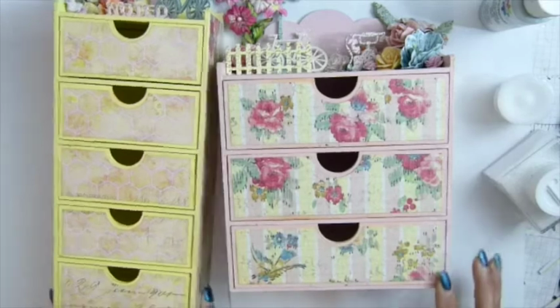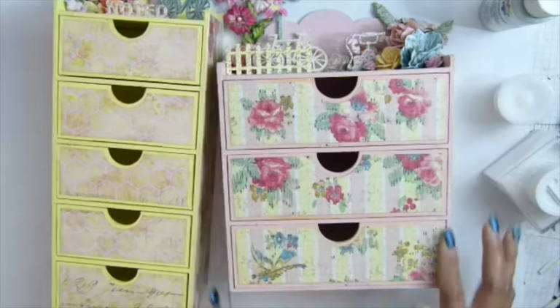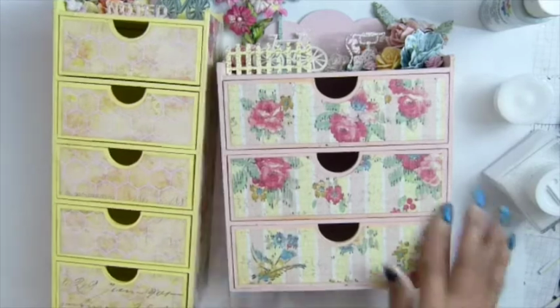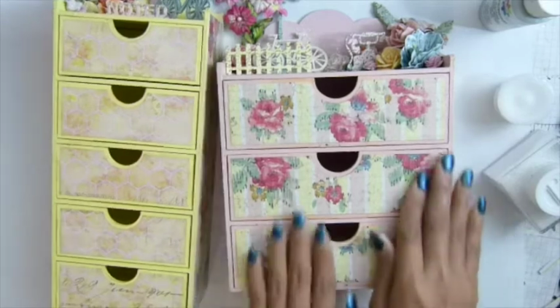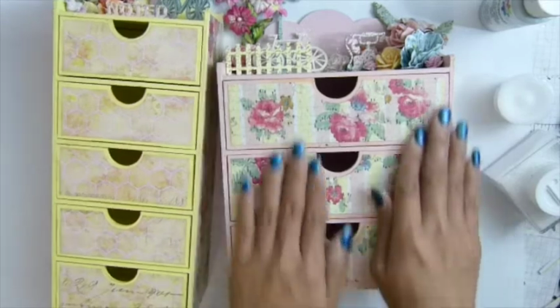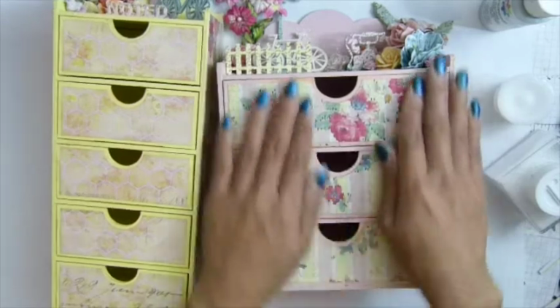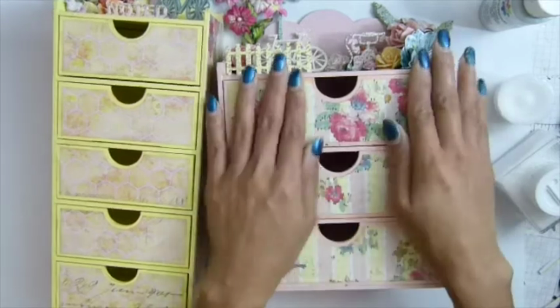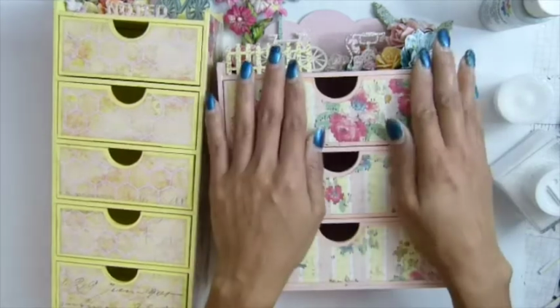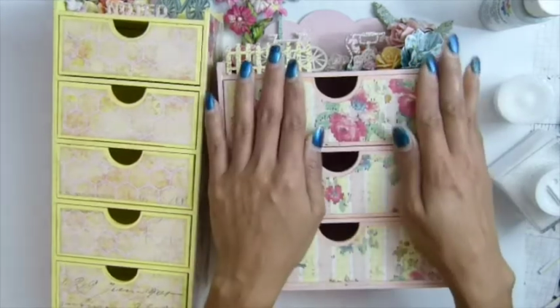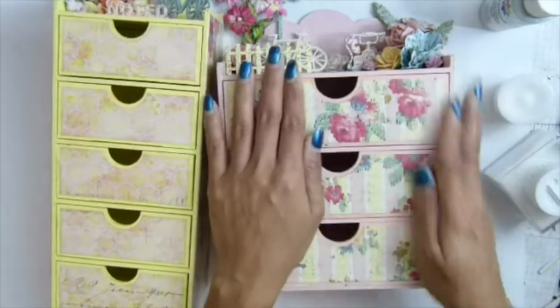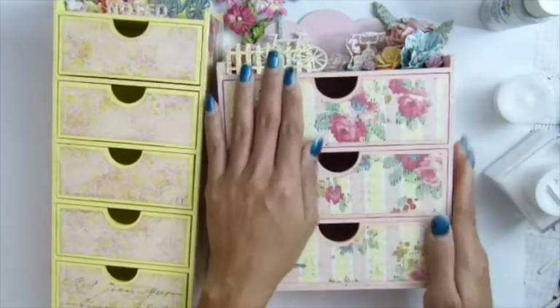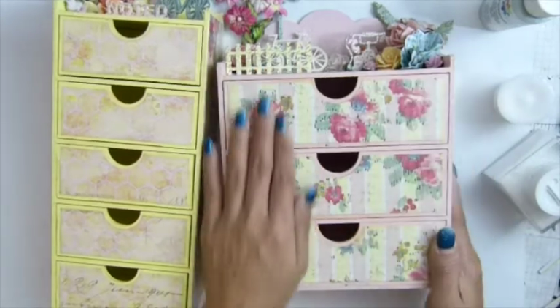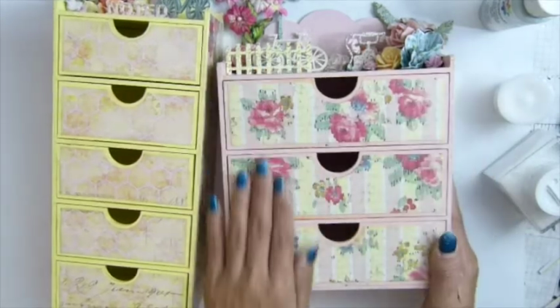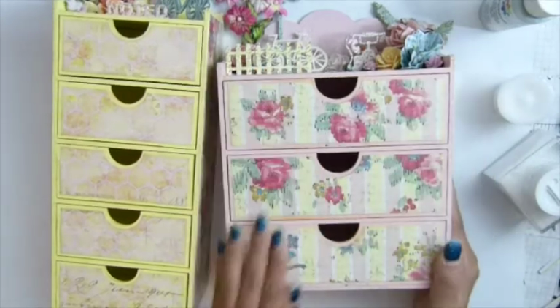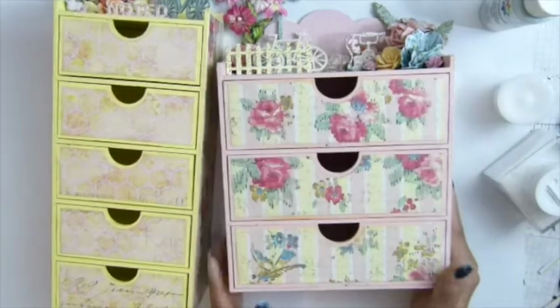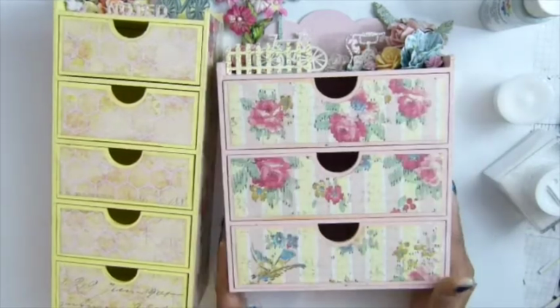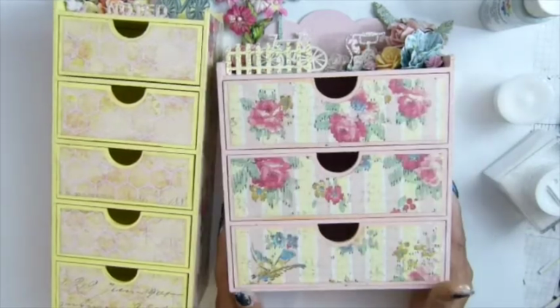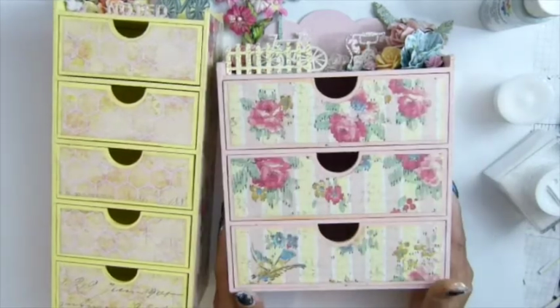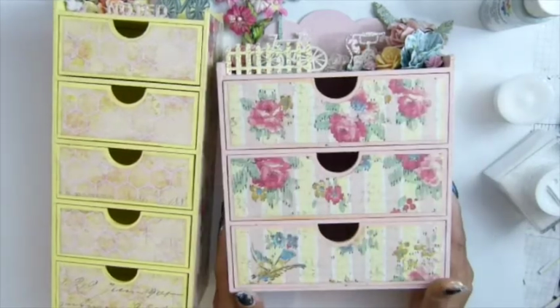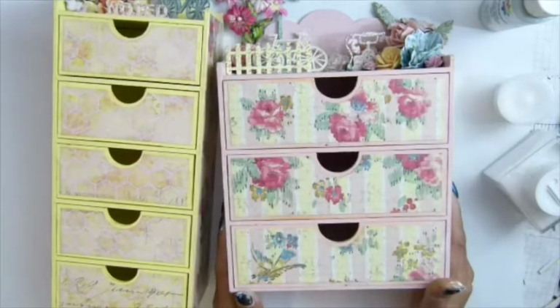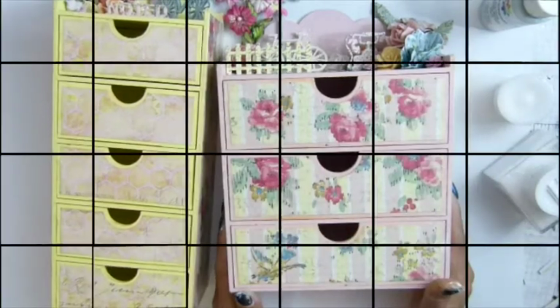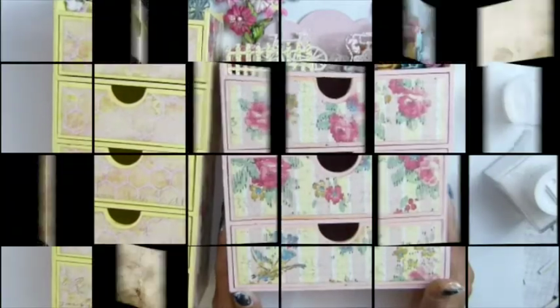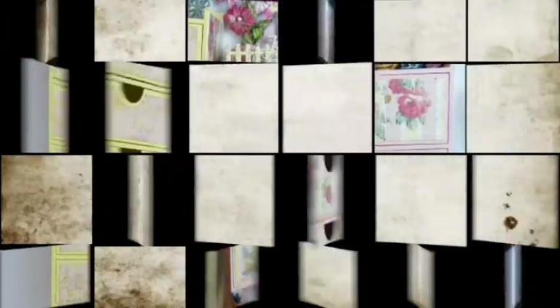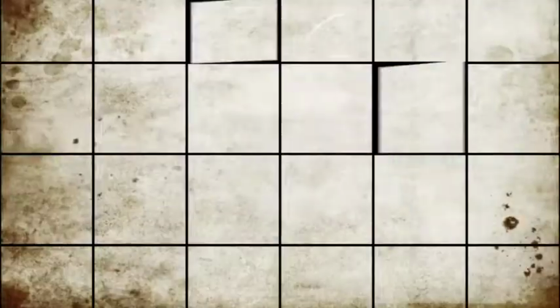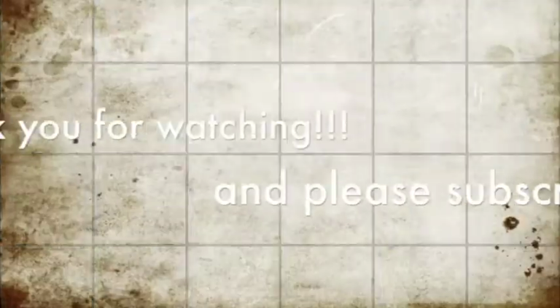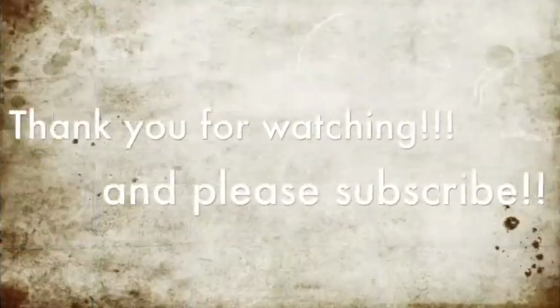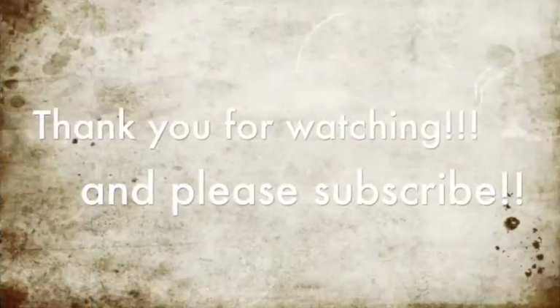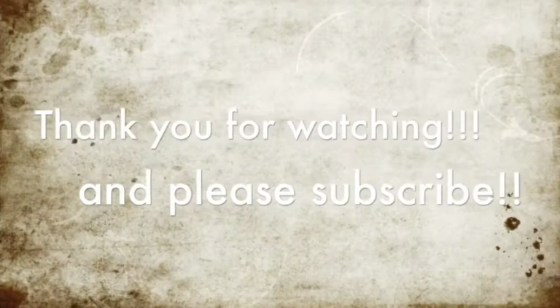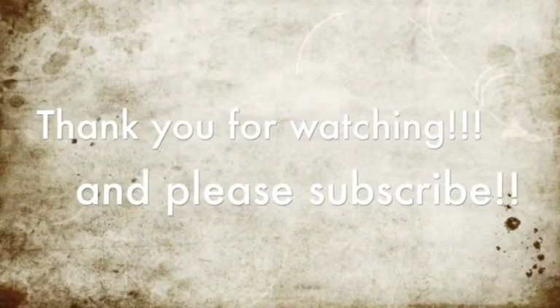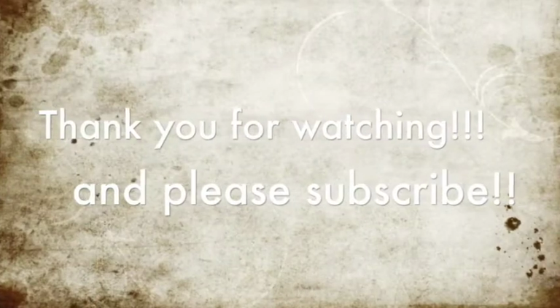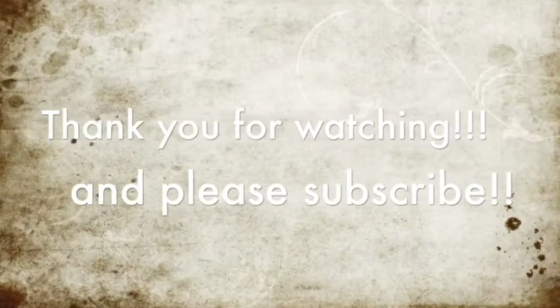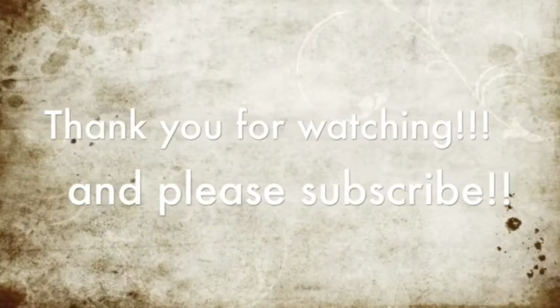That's it, guys. Thank you everyone for keeping watching, and I'll see you guys later. Bye bye!